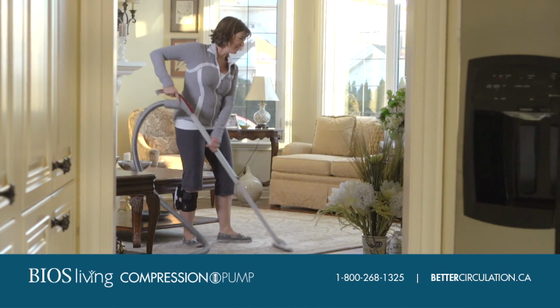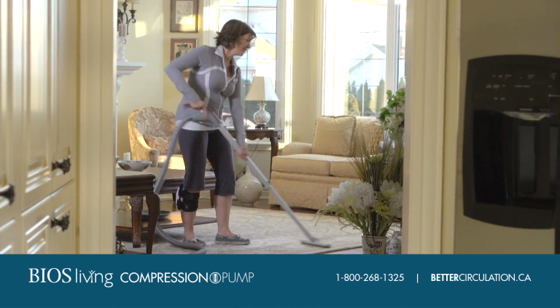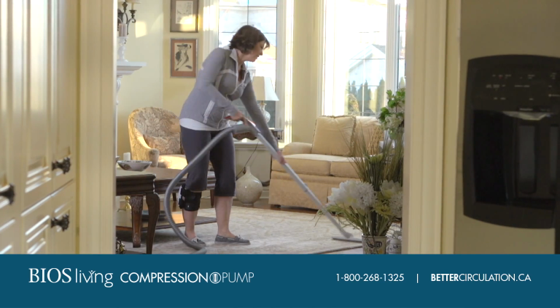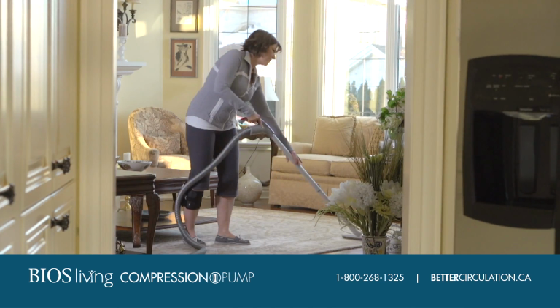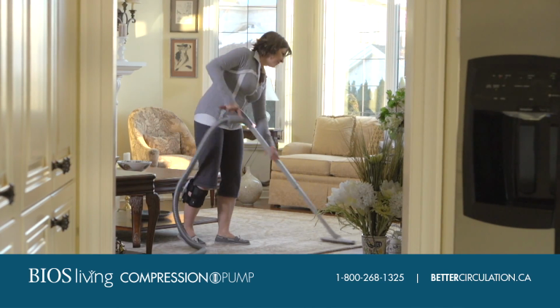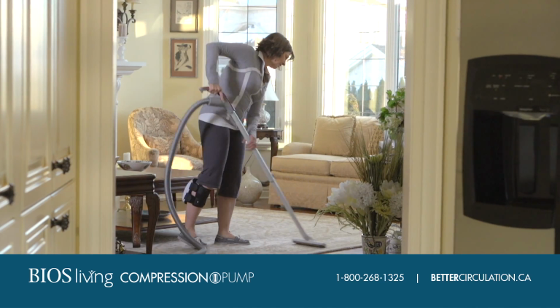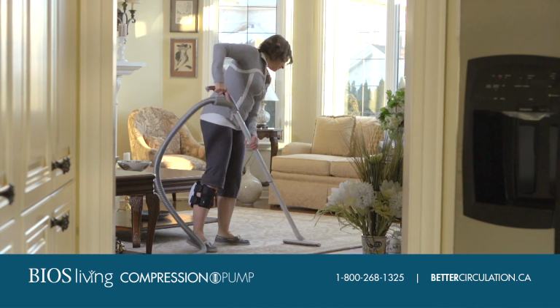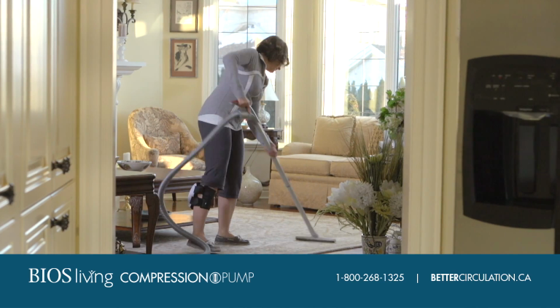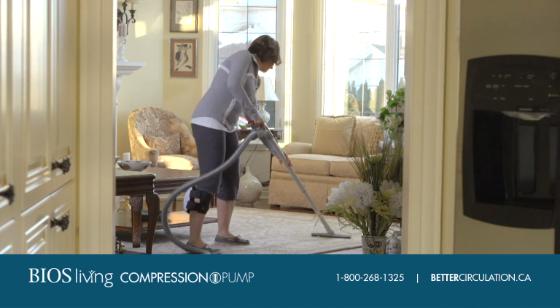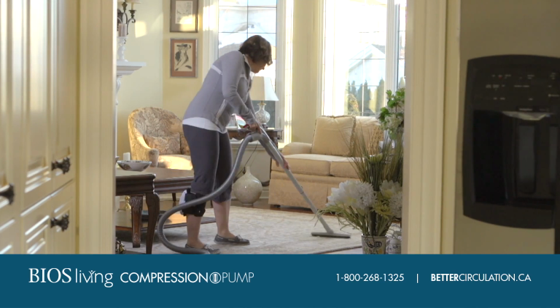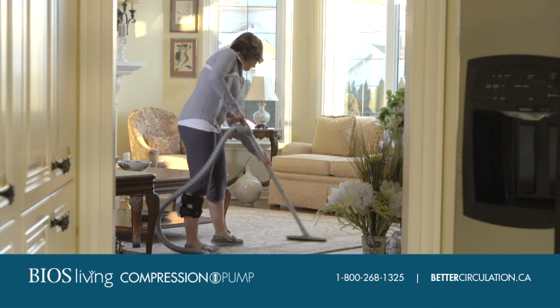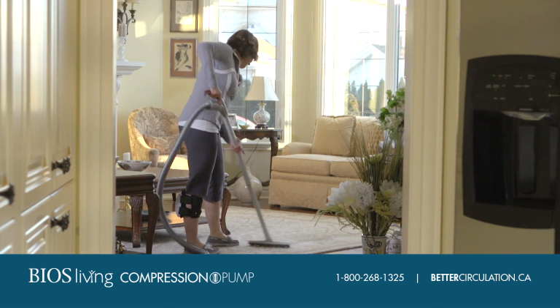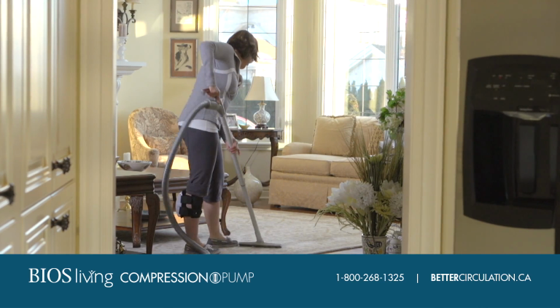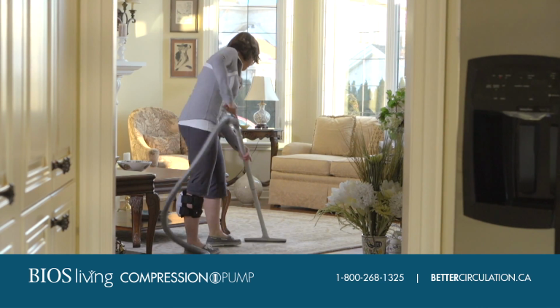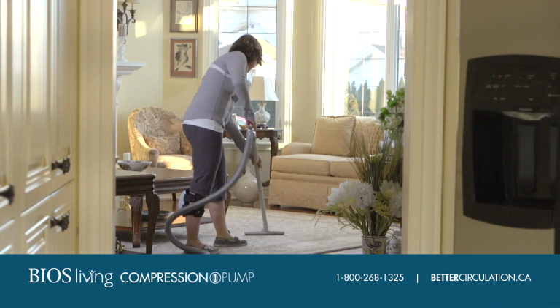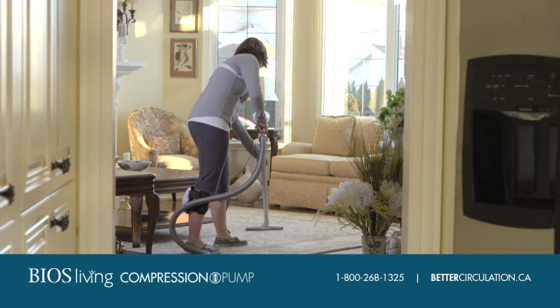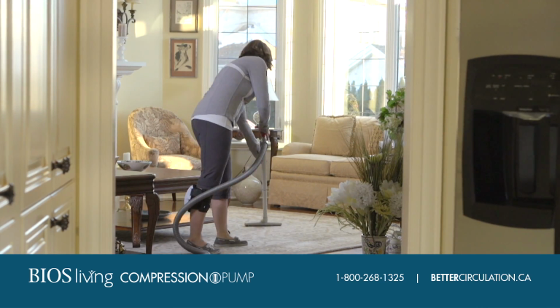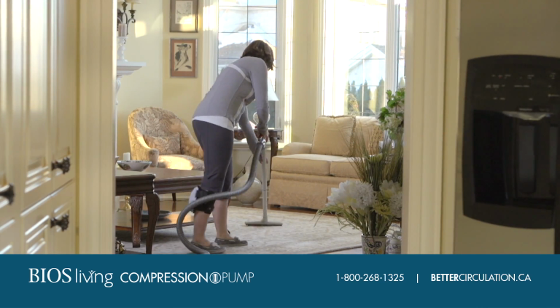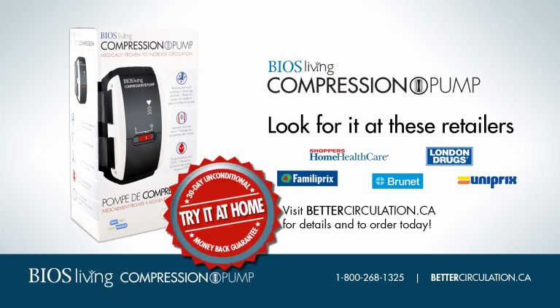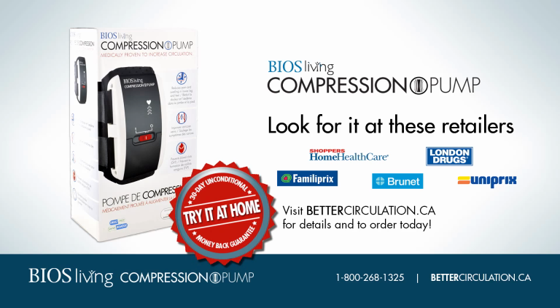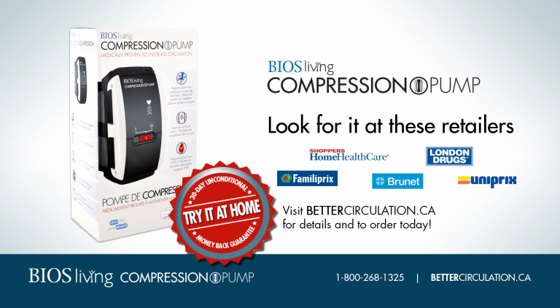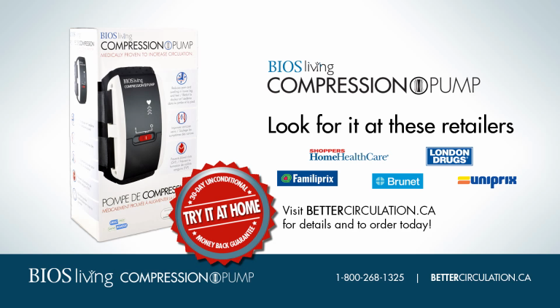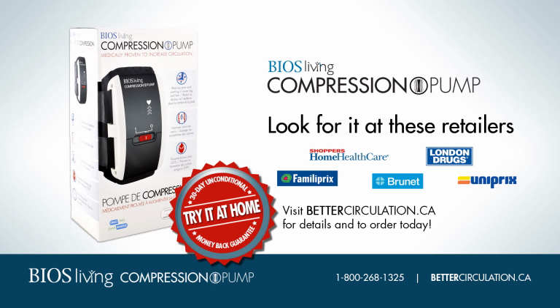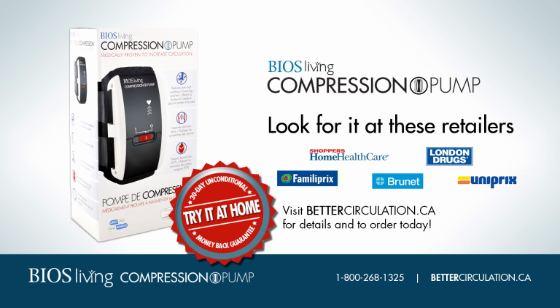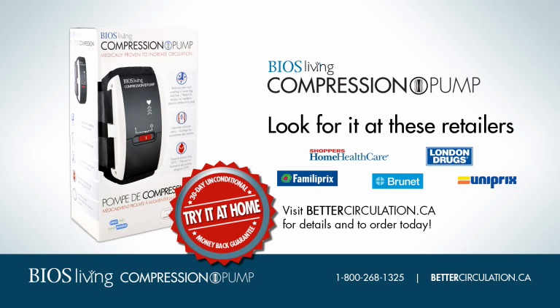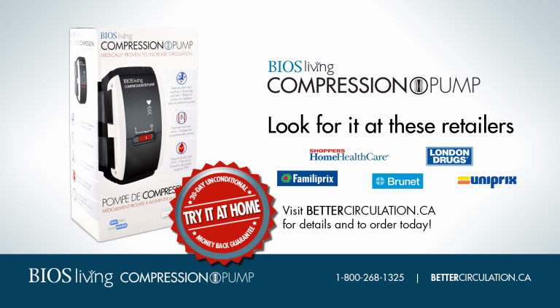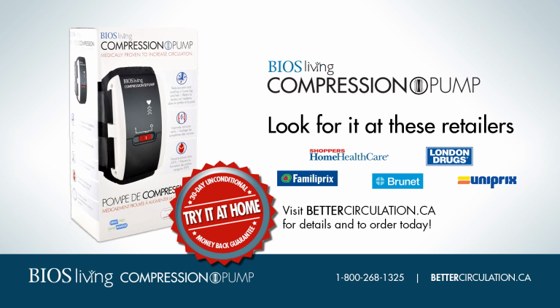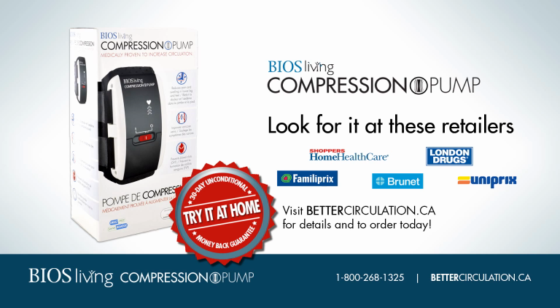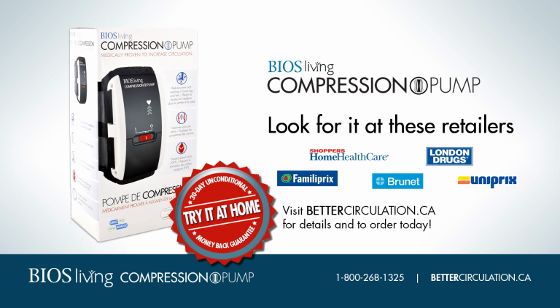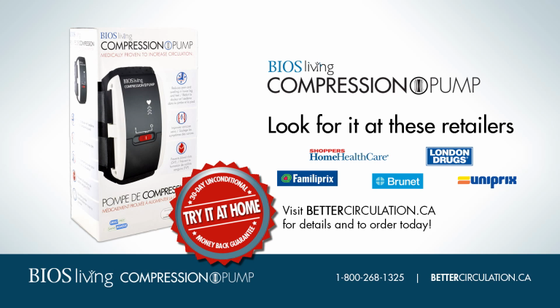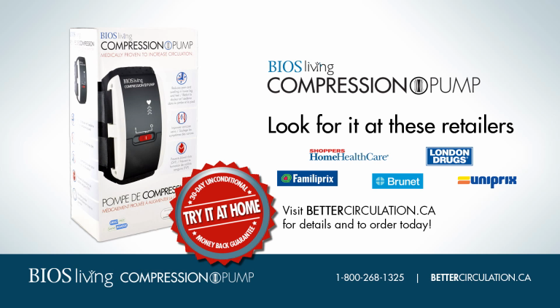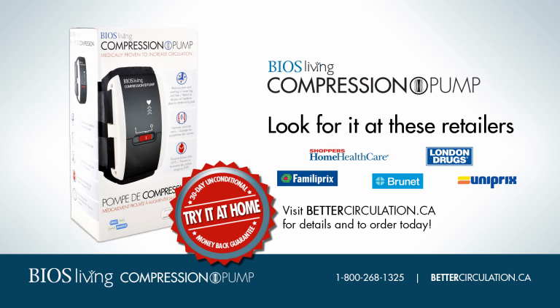It's simple to use and doesn't interfere with your daily routine. Look for the BIOS compression pump at these retailers.